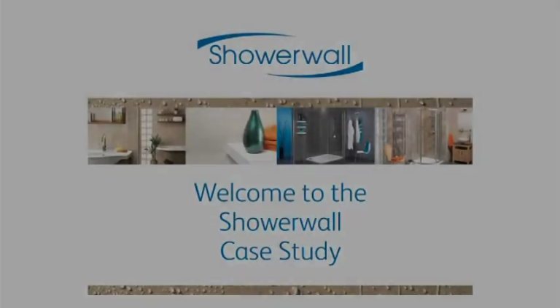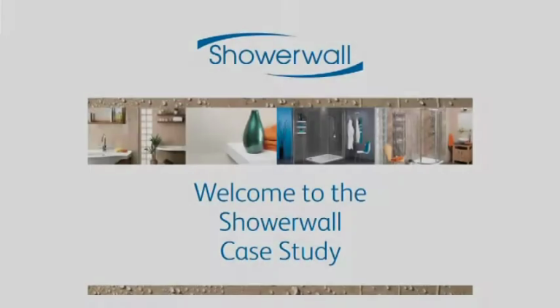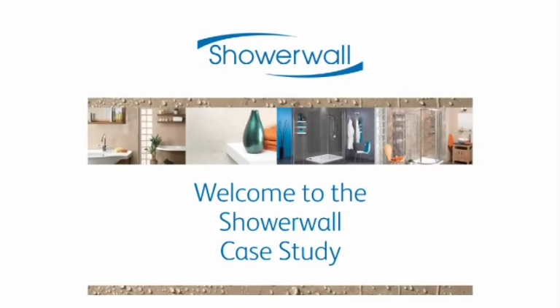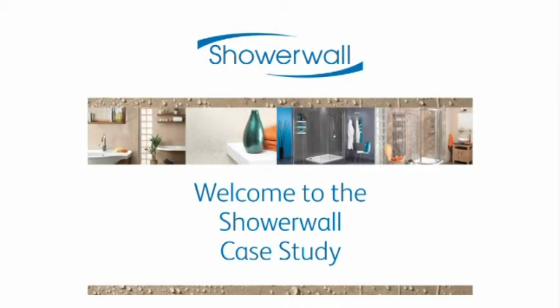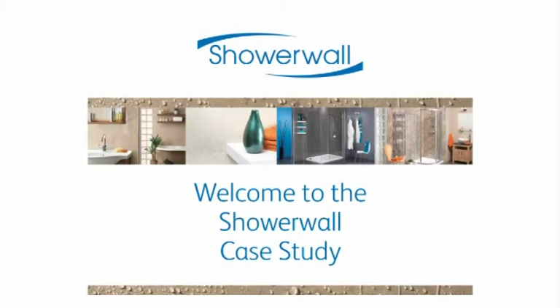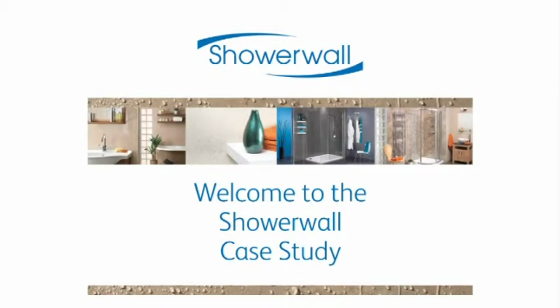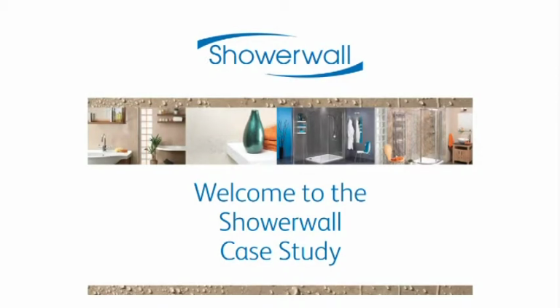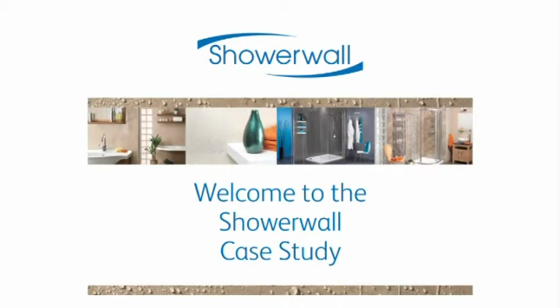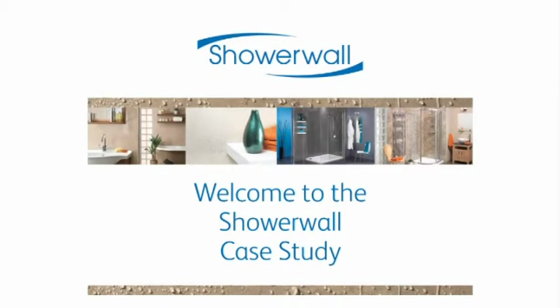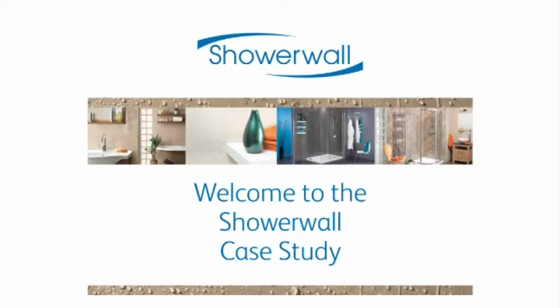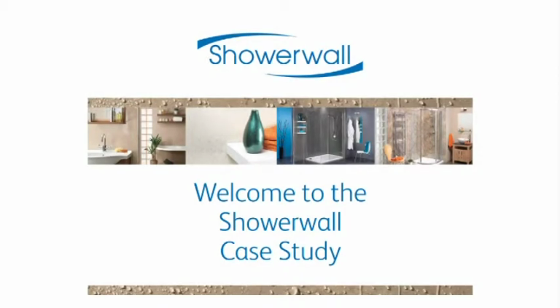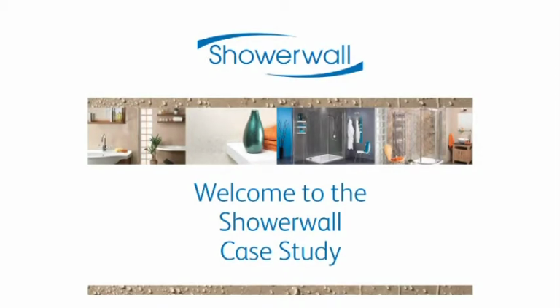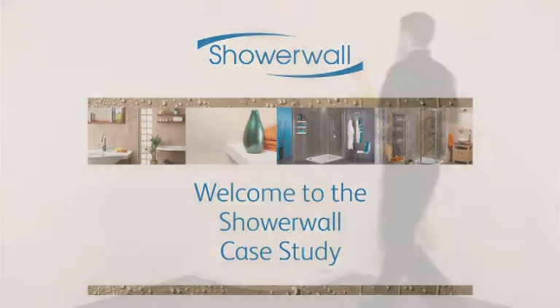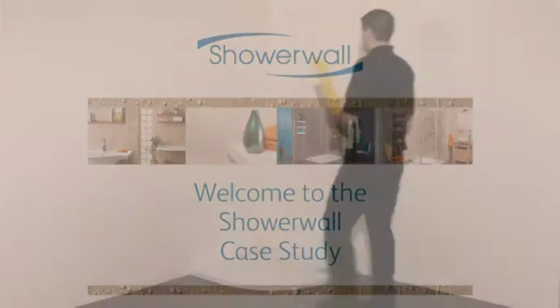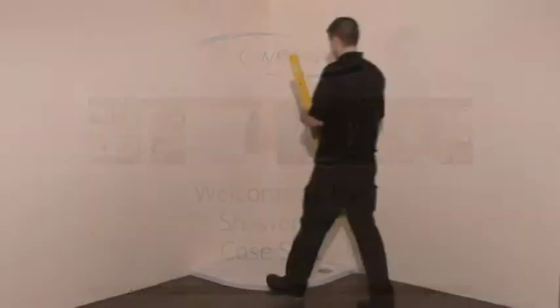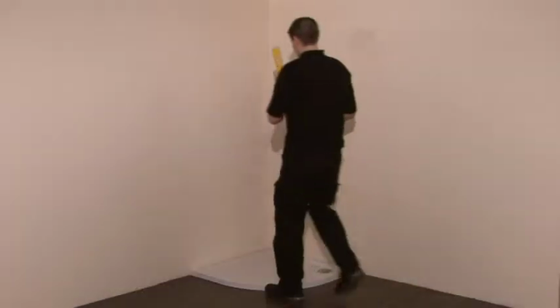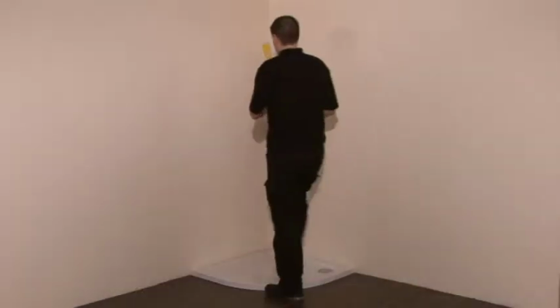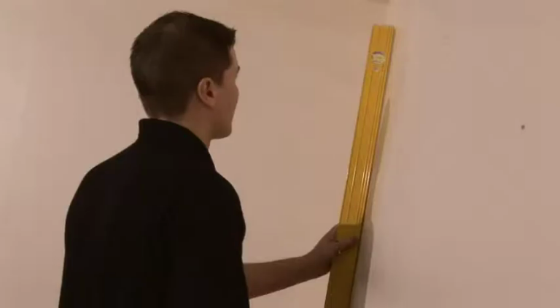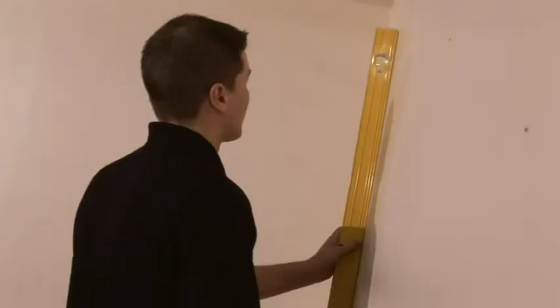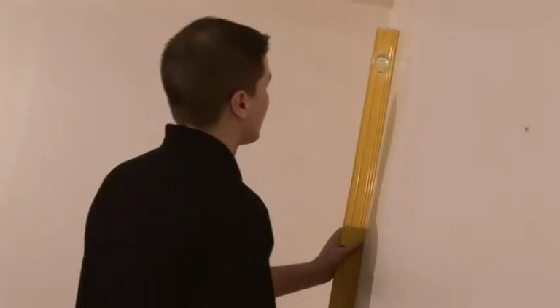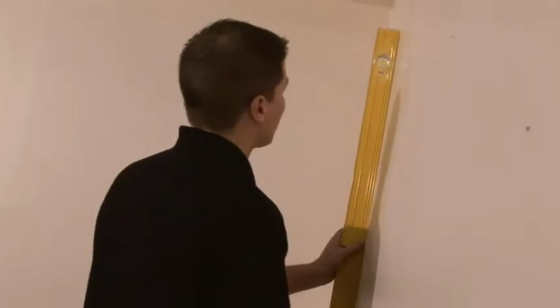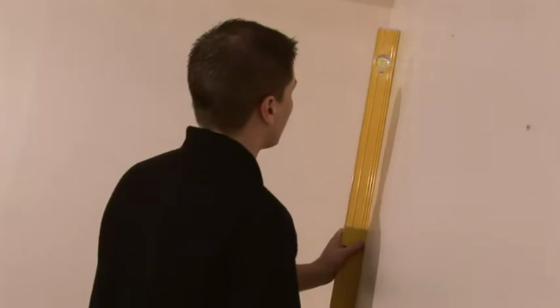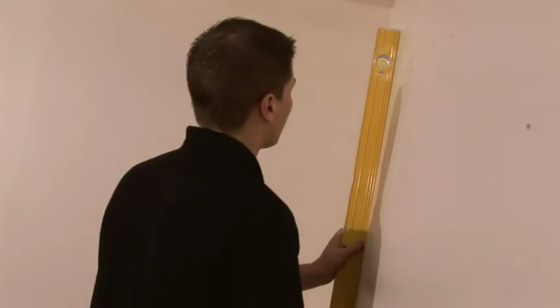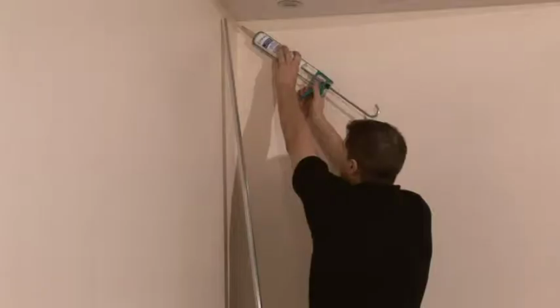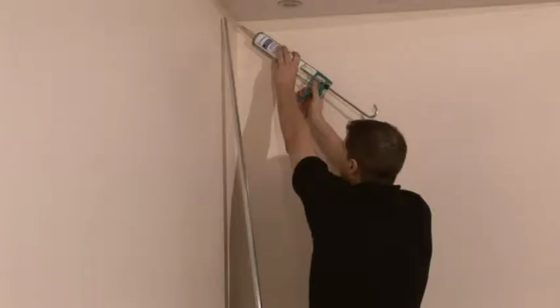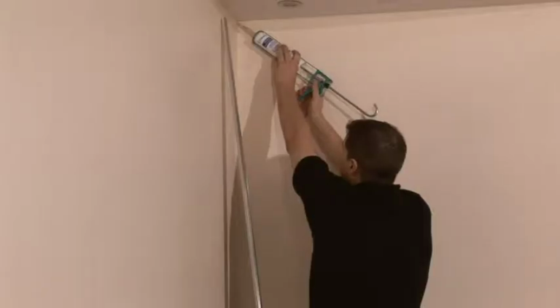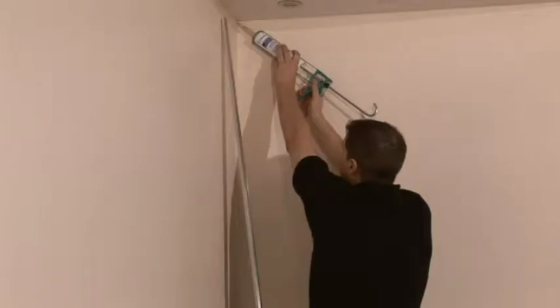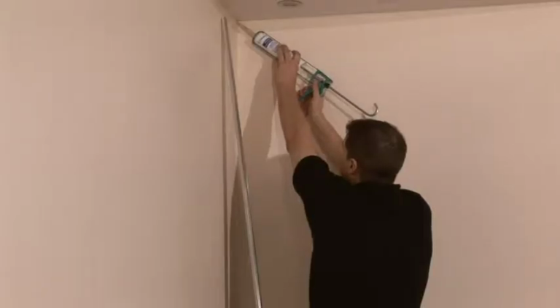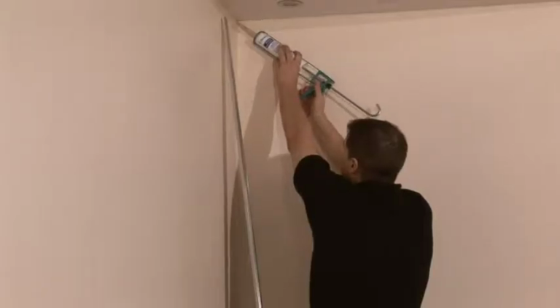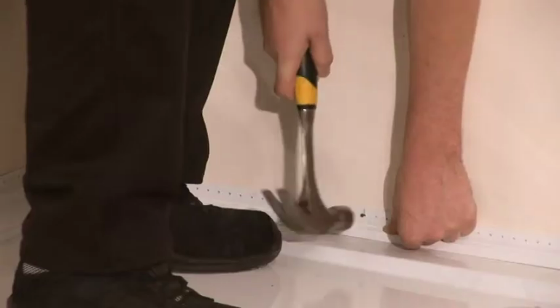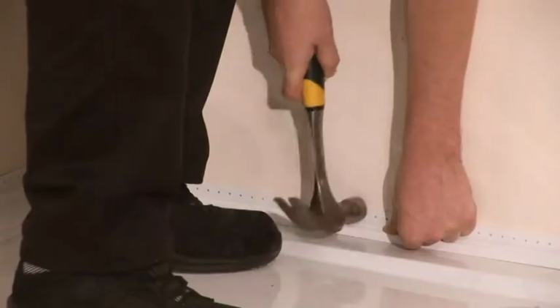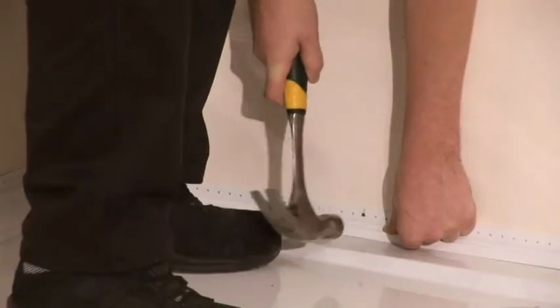Welcome to the ShowerWall Case Study Film. ShowerWall is the ultimate, versatile, easy to fit waterproof panelling system.